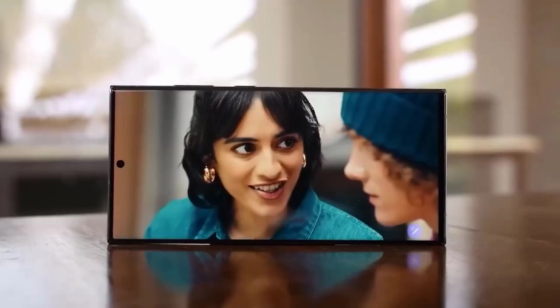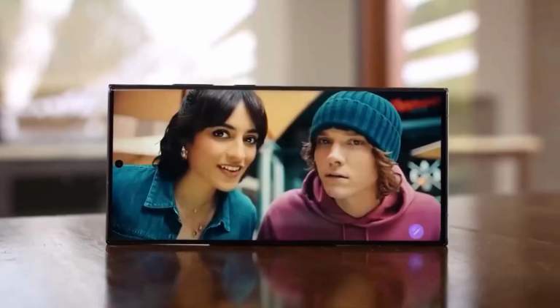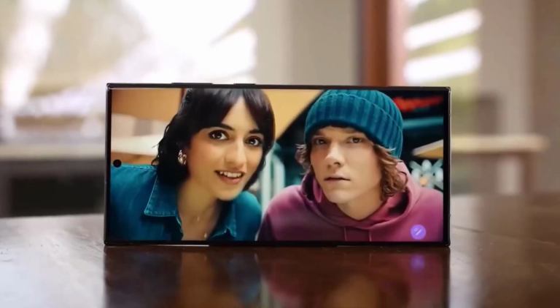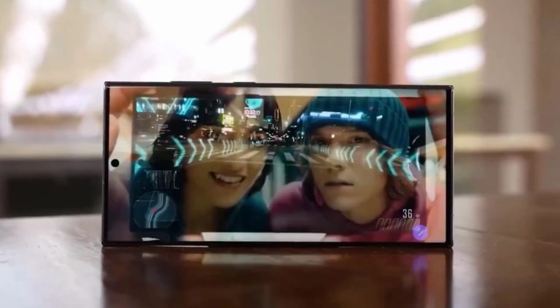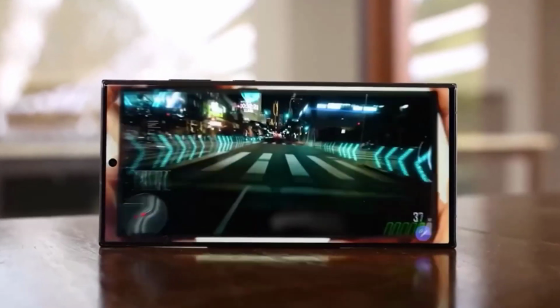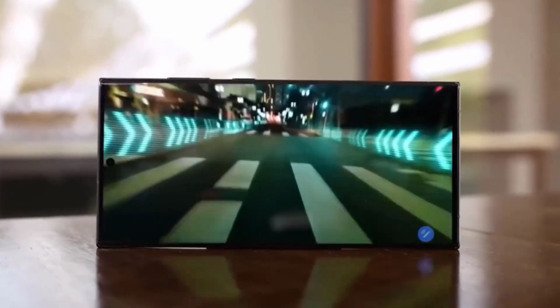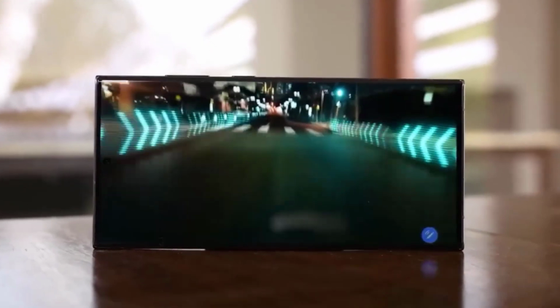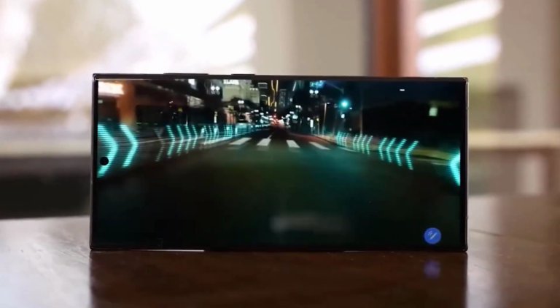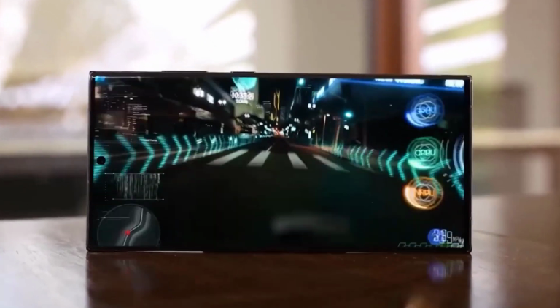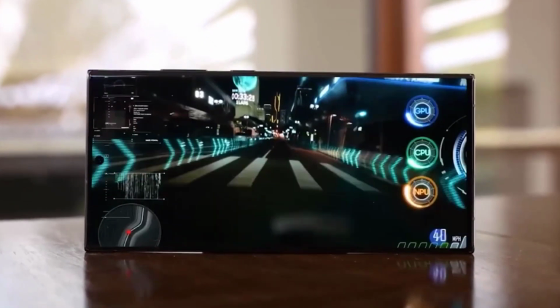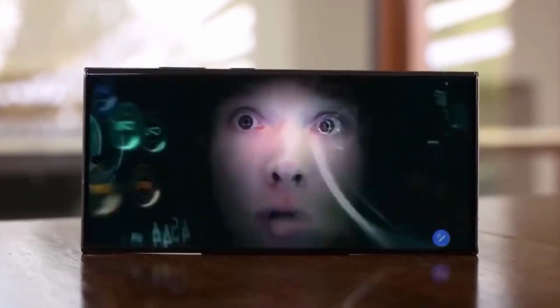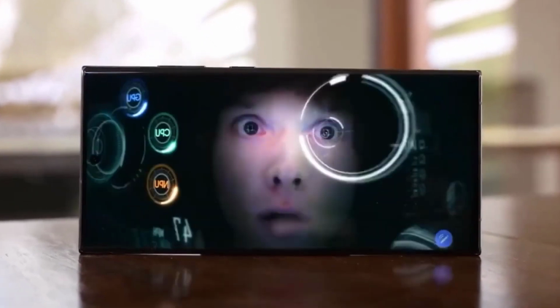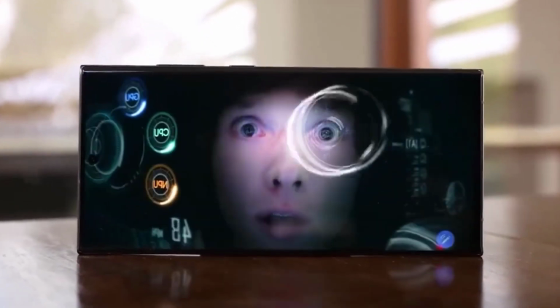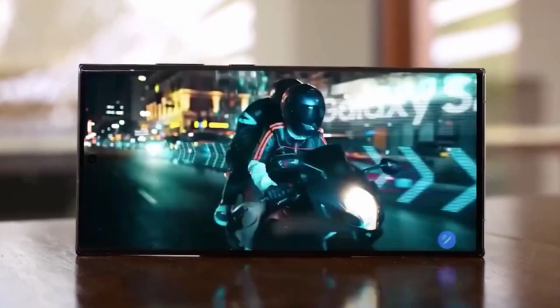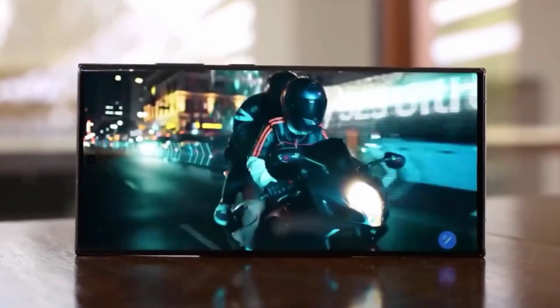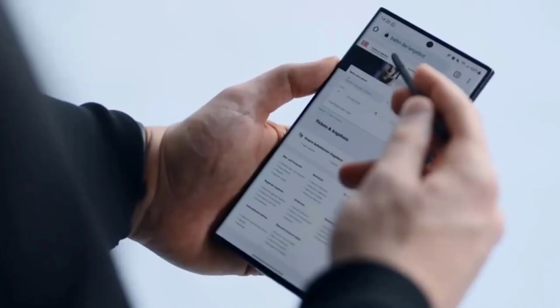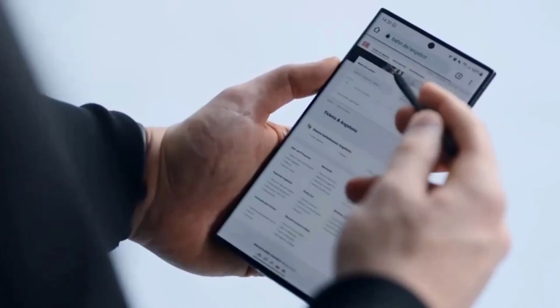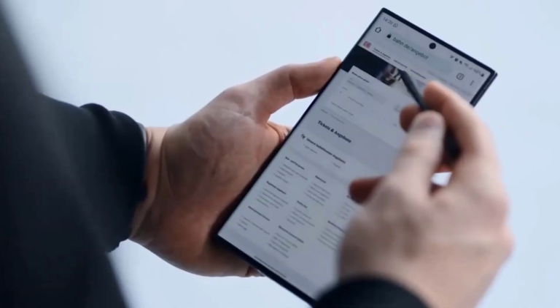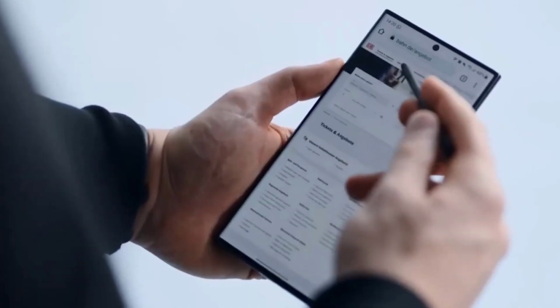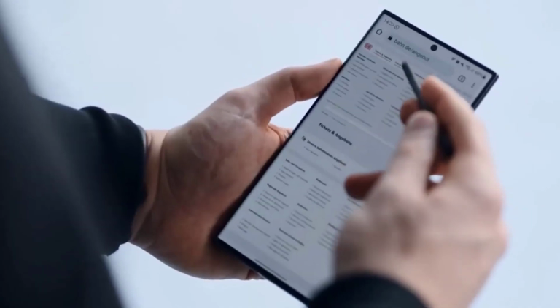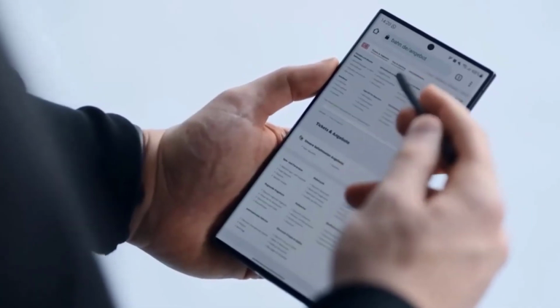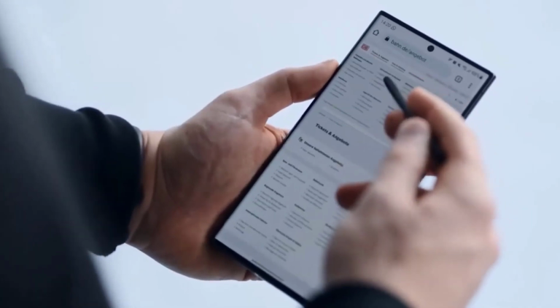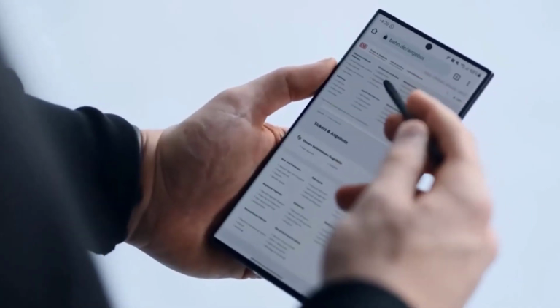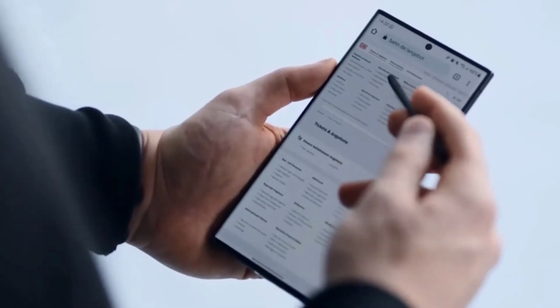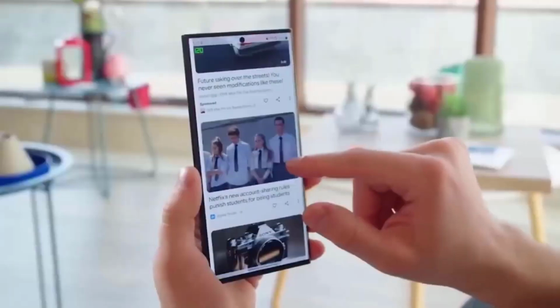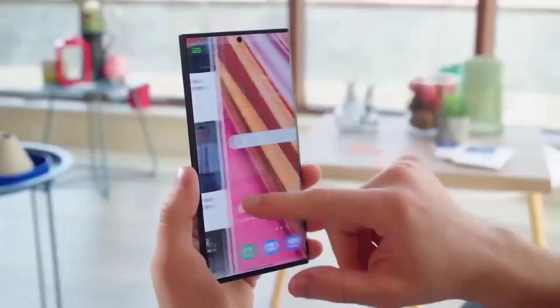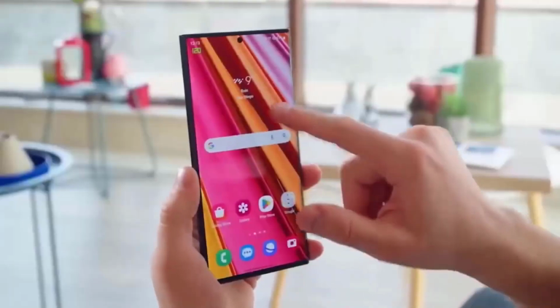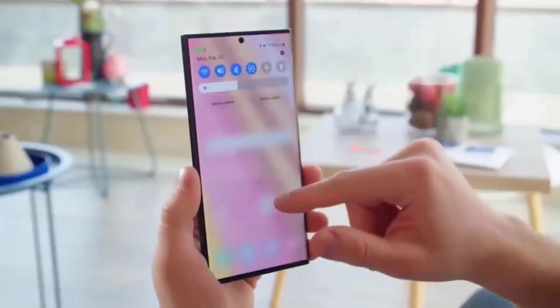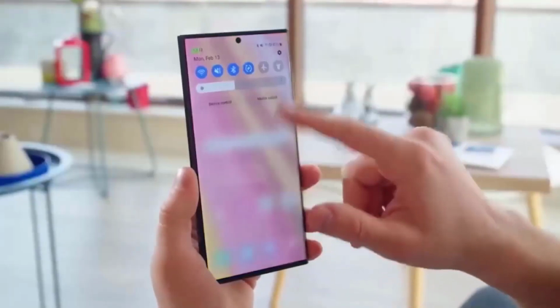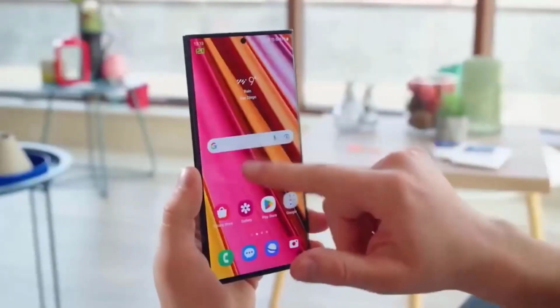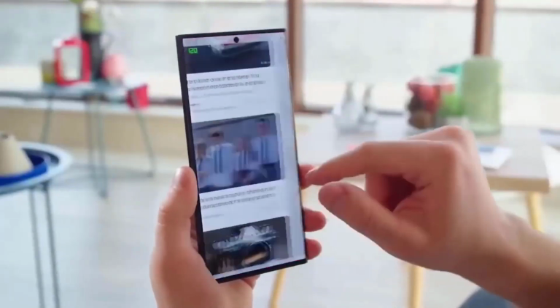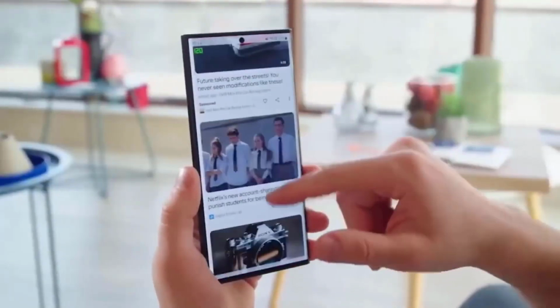The new Samsung Galaxy S24 series is arriving shortly, and tech enthusiasts everywhere are becoming quite enthusiastic about it.